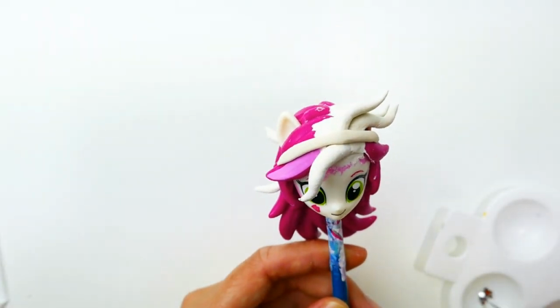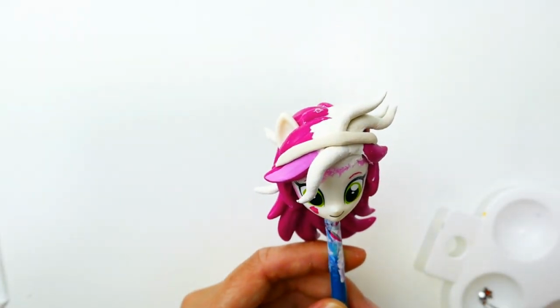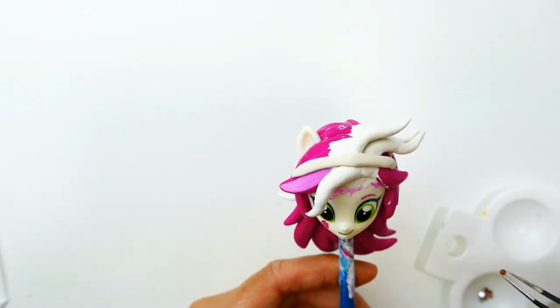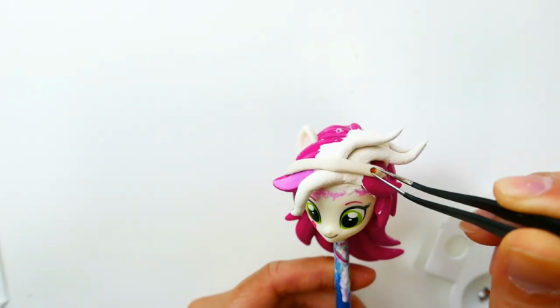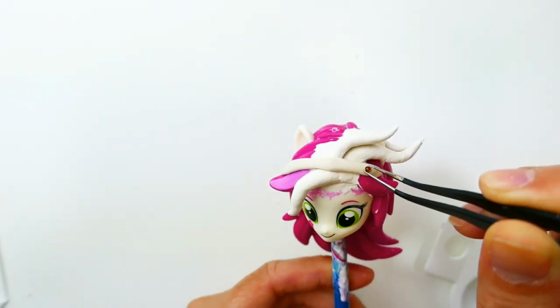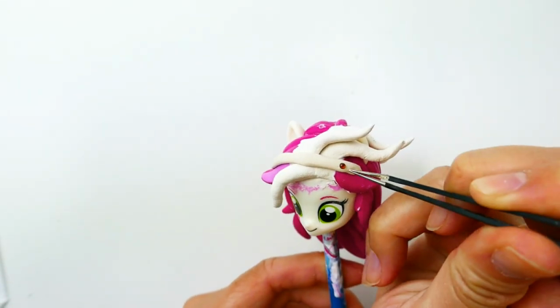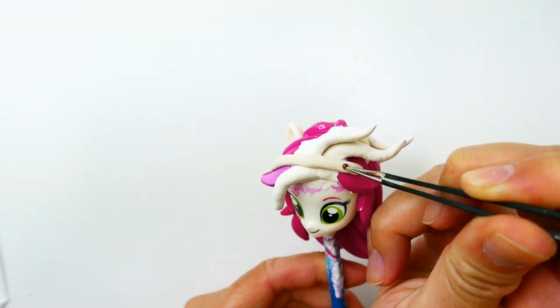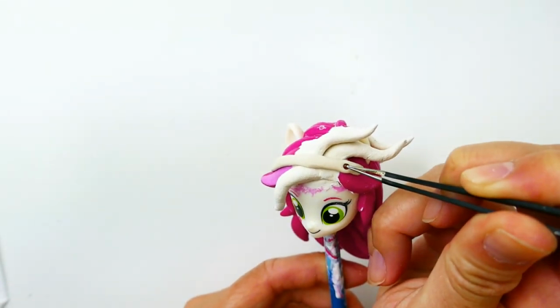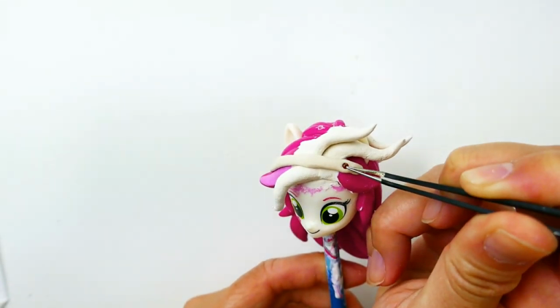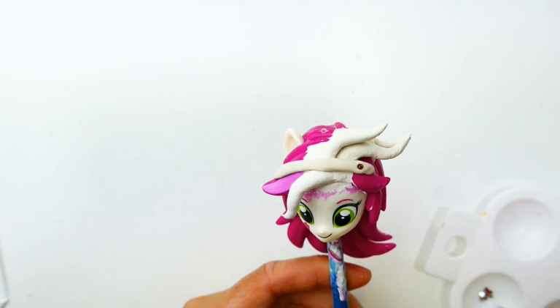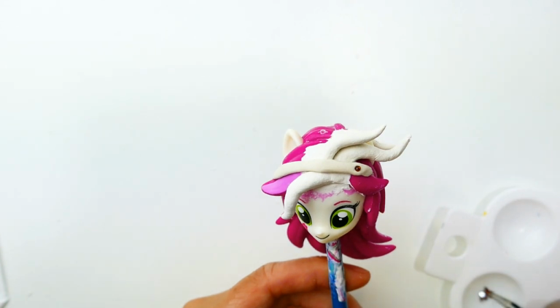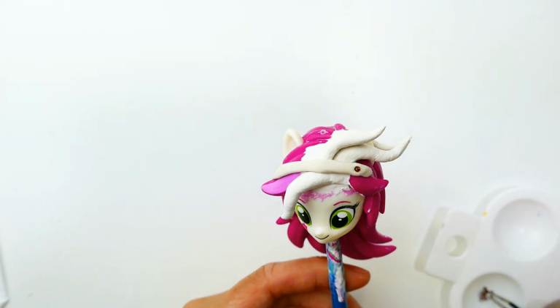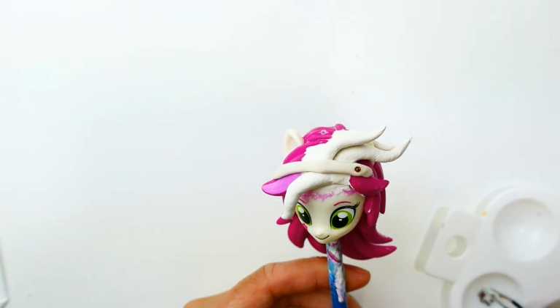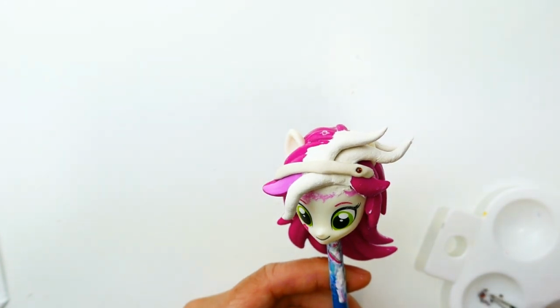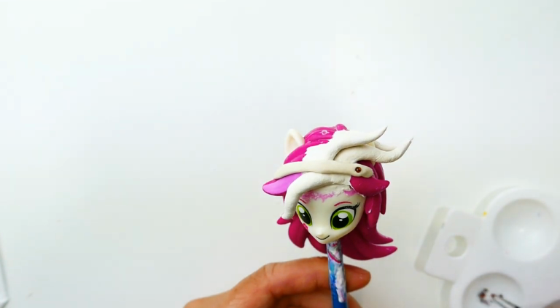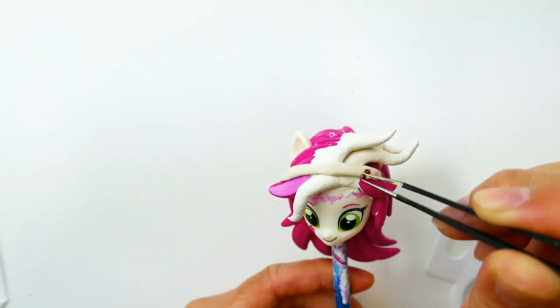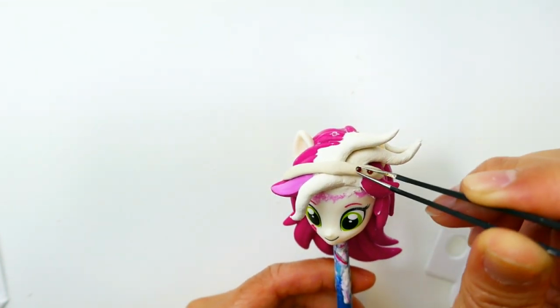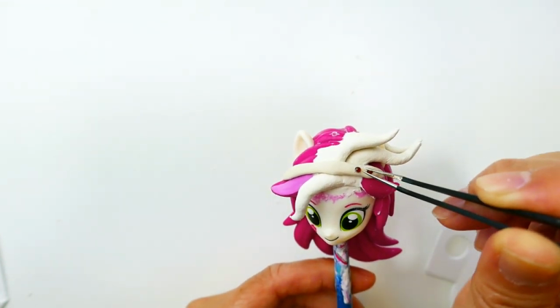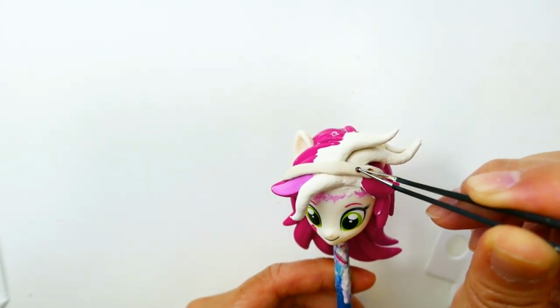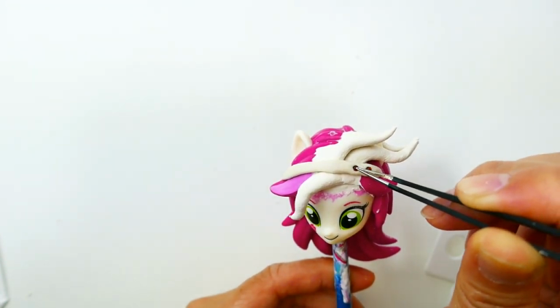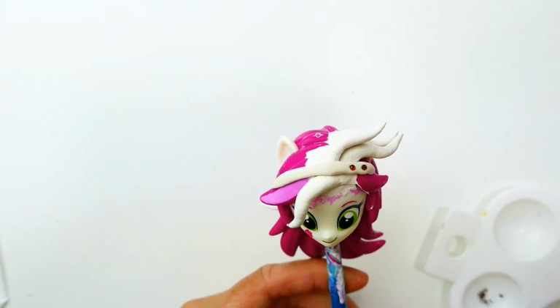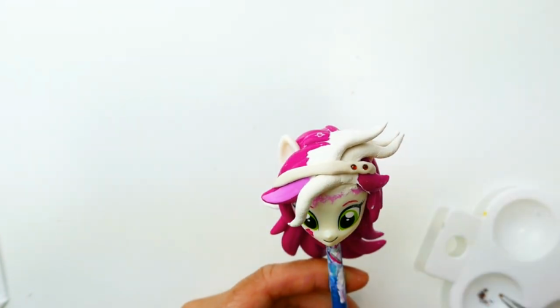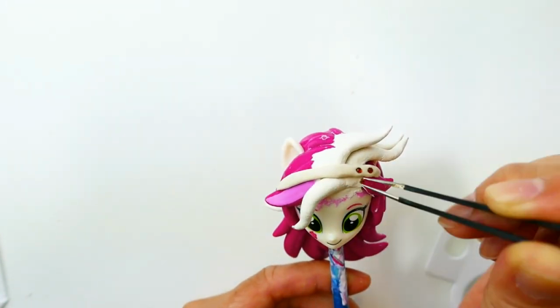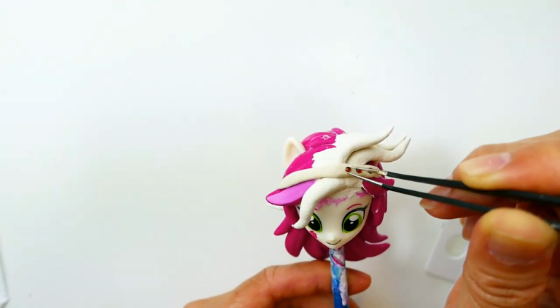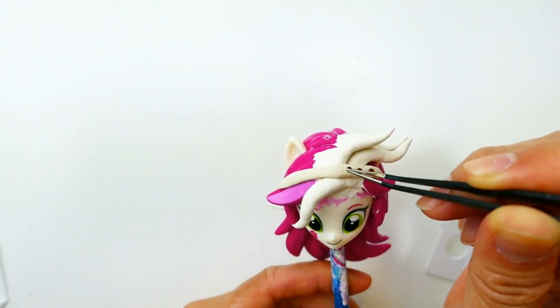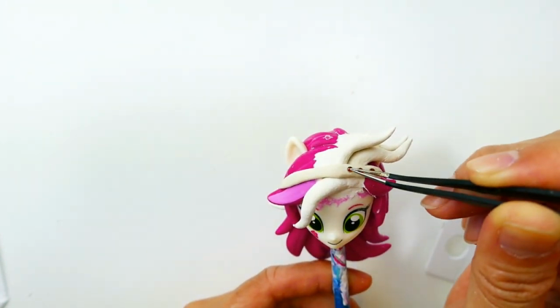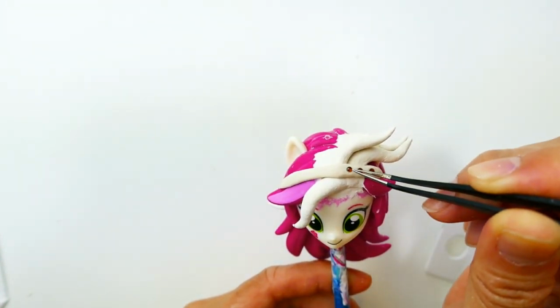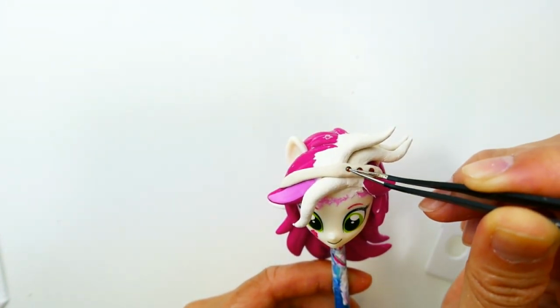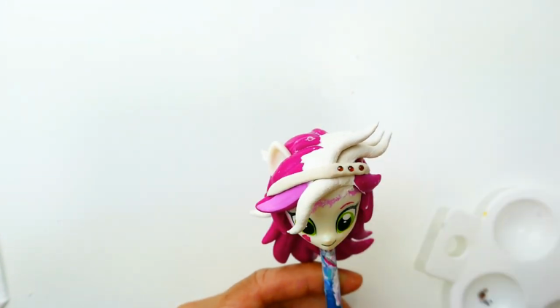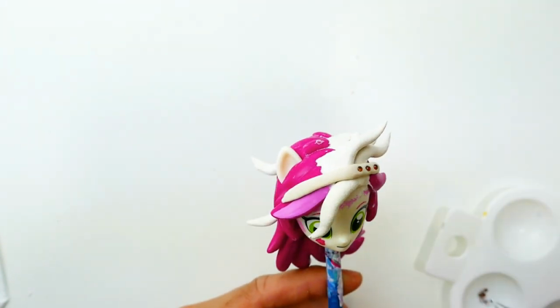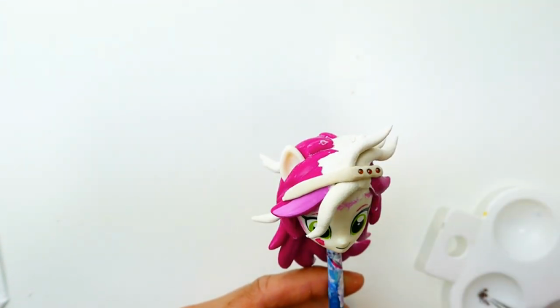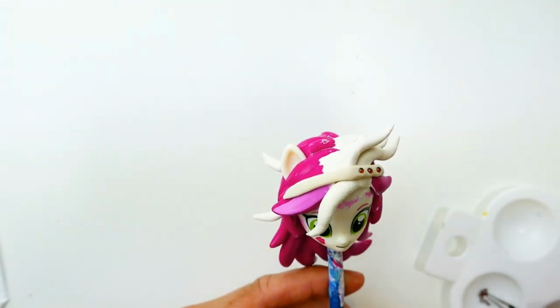Using a little bit of air dry clay, I'm going to make her headband. This is just a thin strip of clay, and I'm going to embed some gems into it.